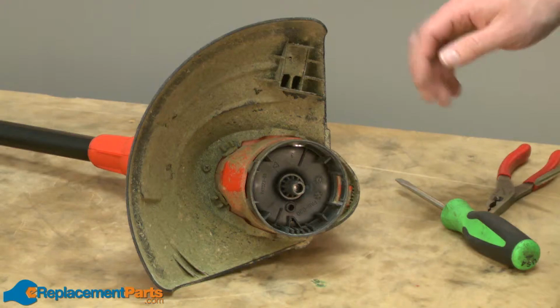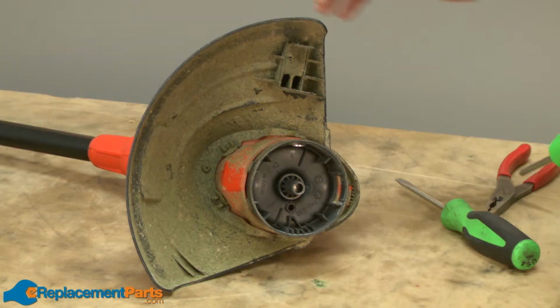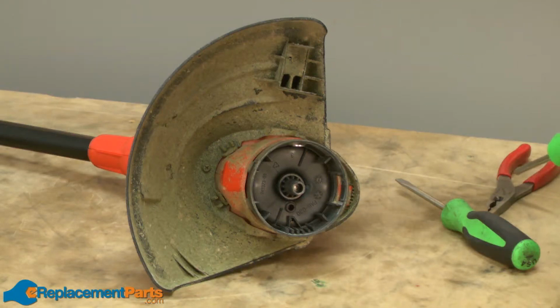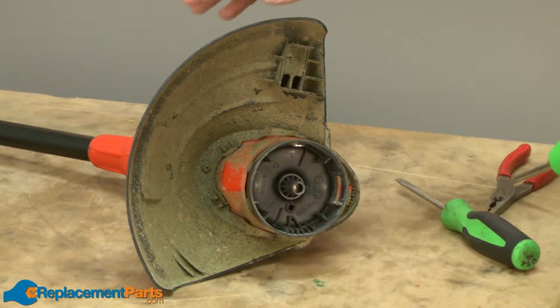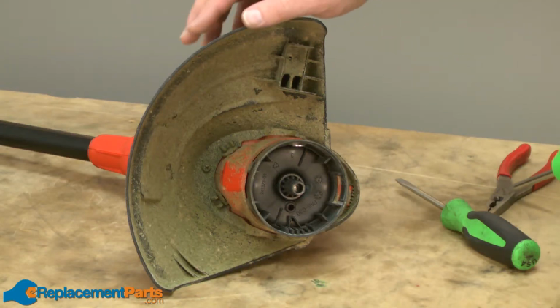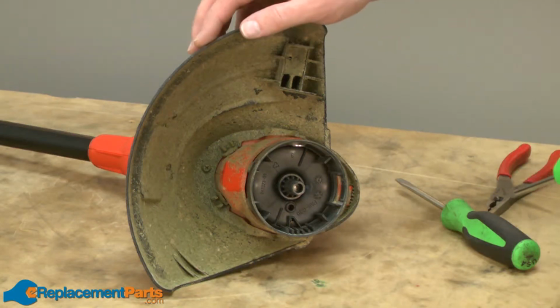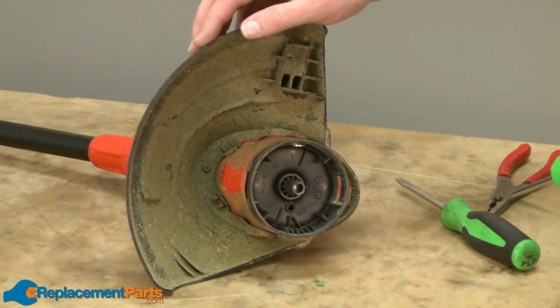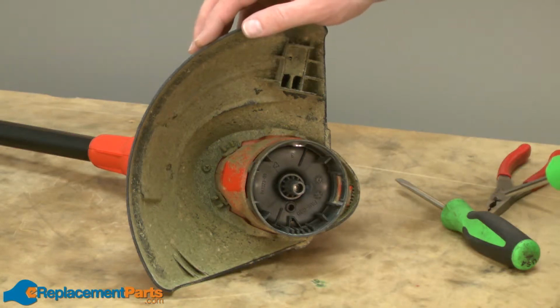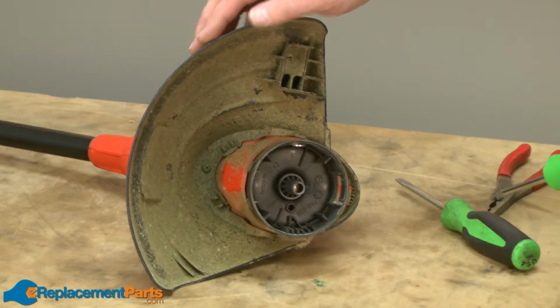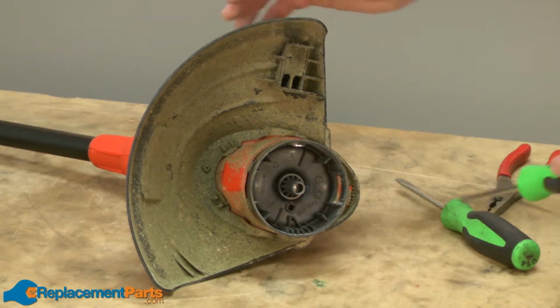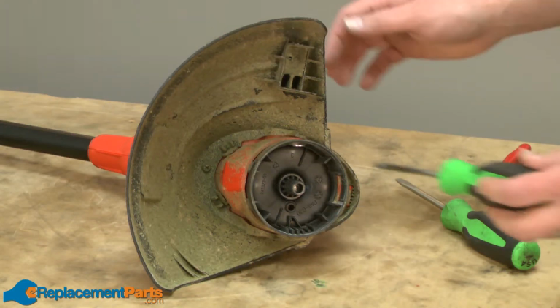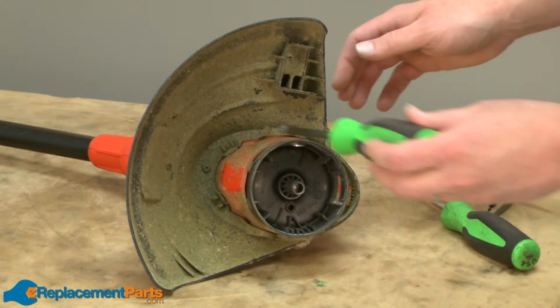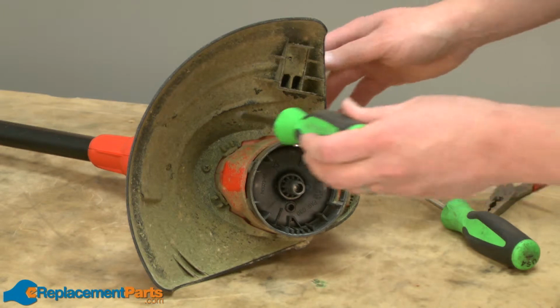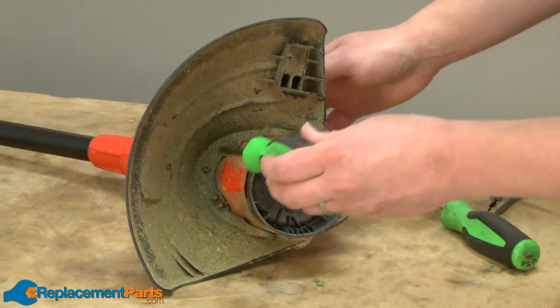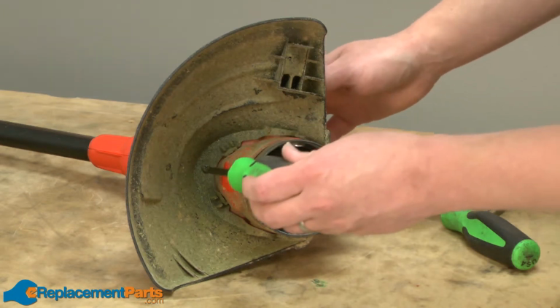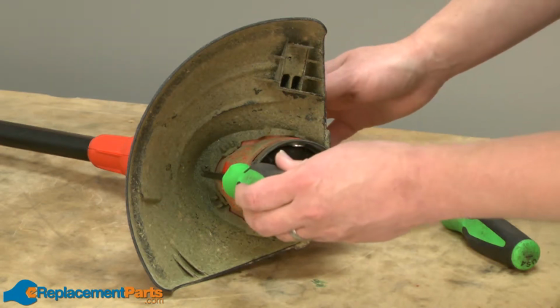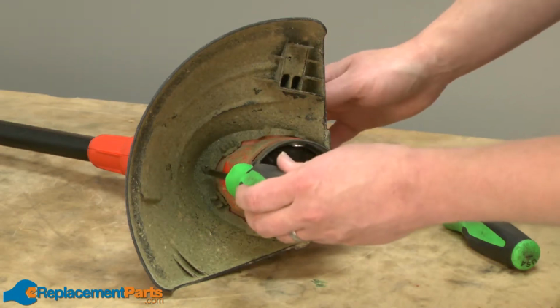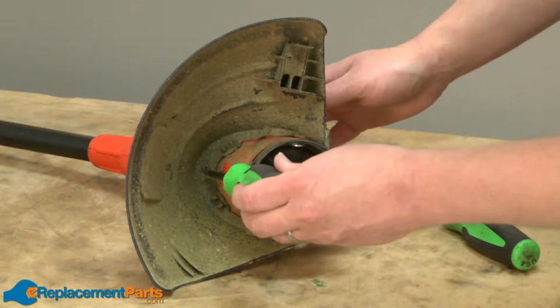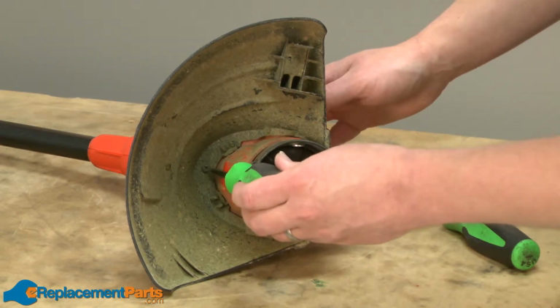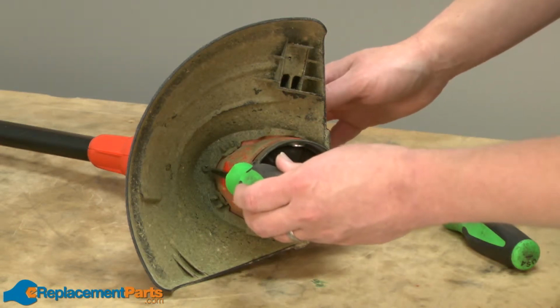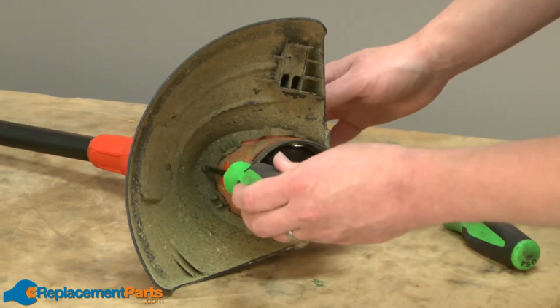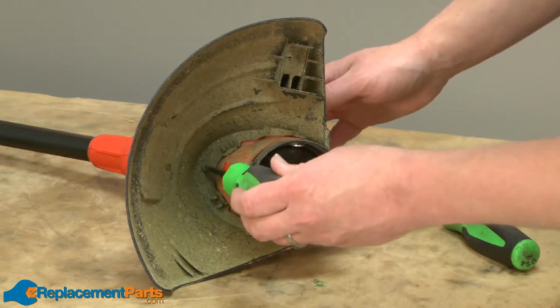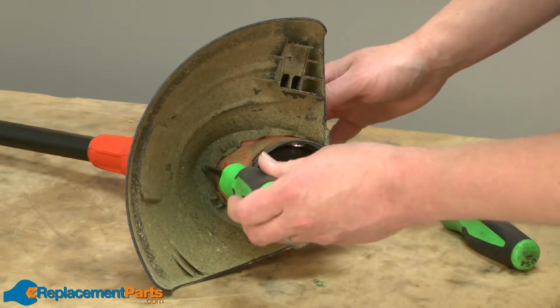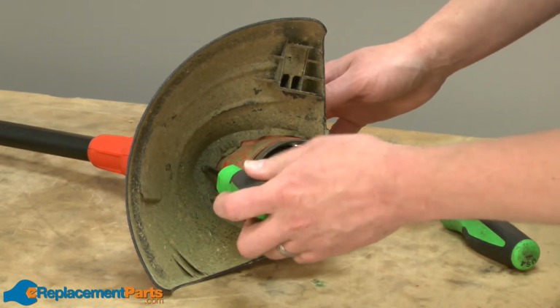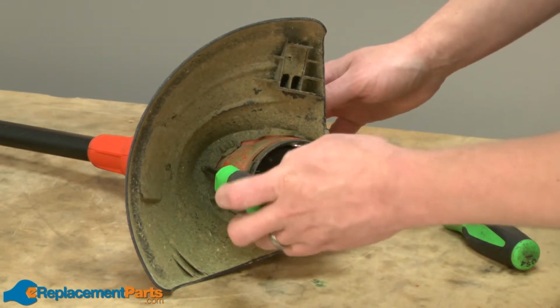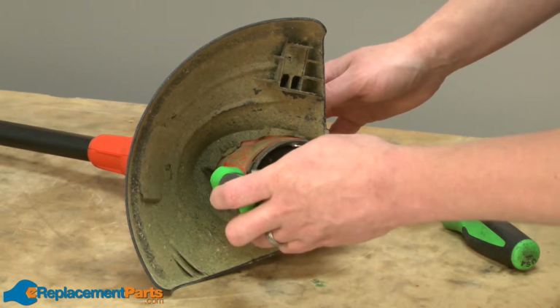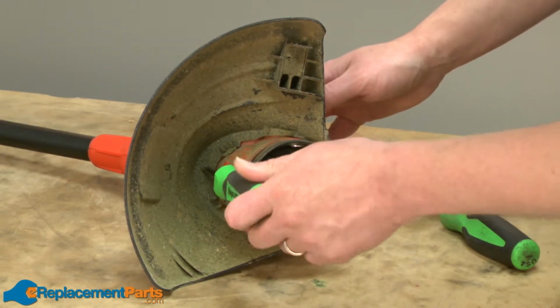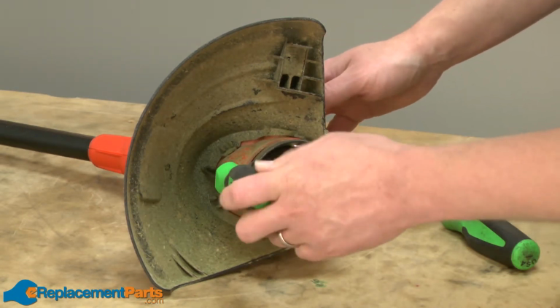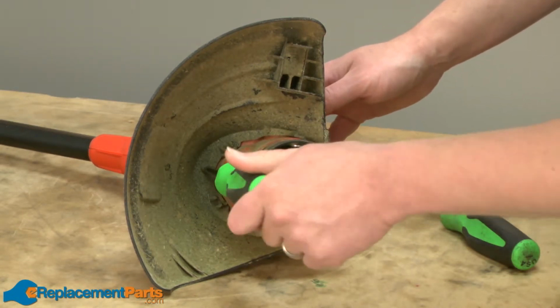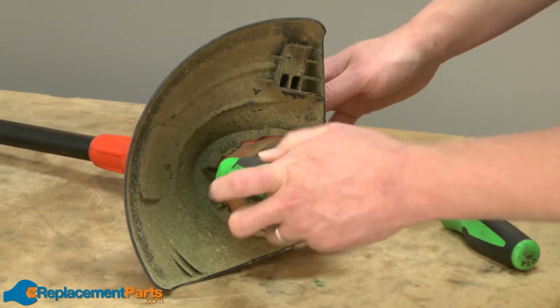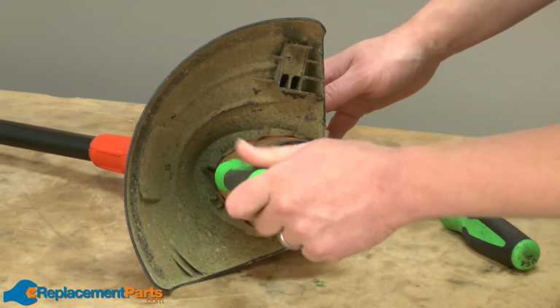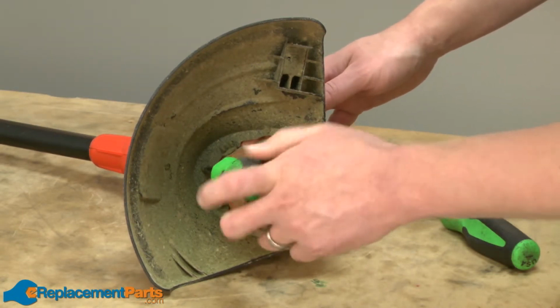Now I'll remove the guard assembly. It's held in place with a single screw and a couple of plastic tabs.